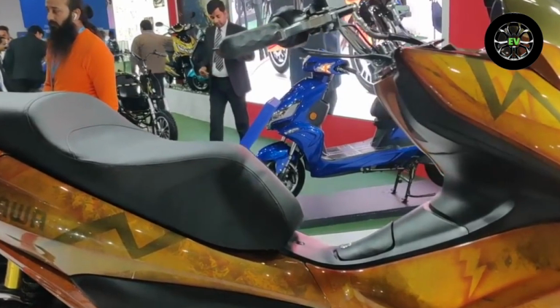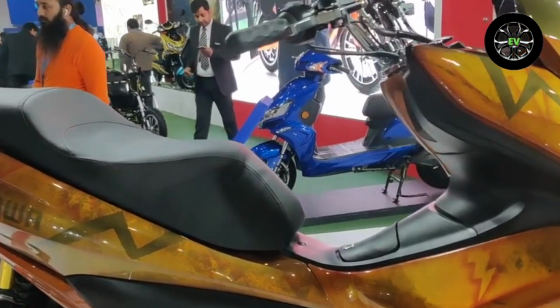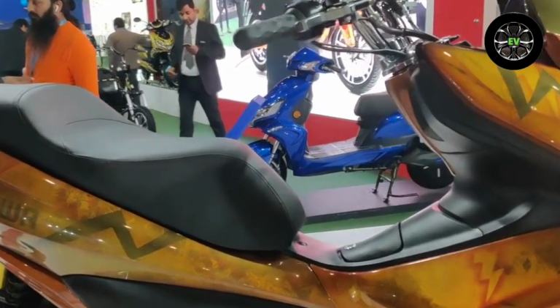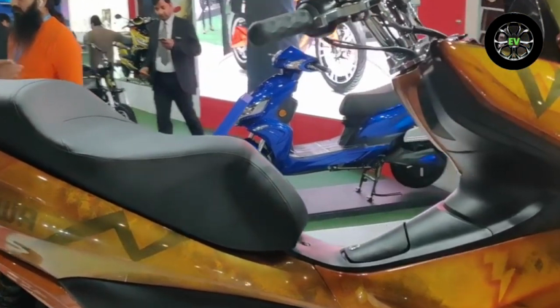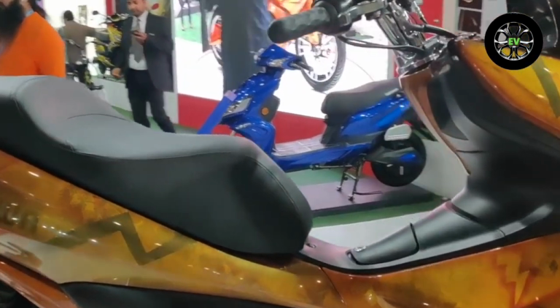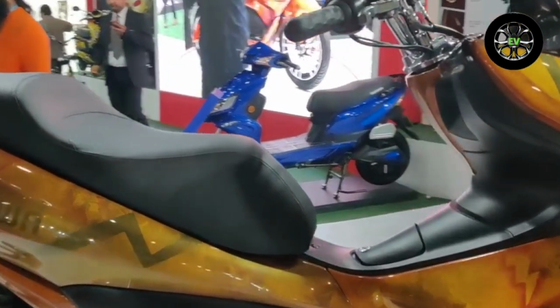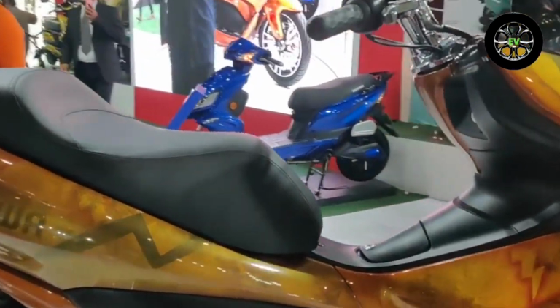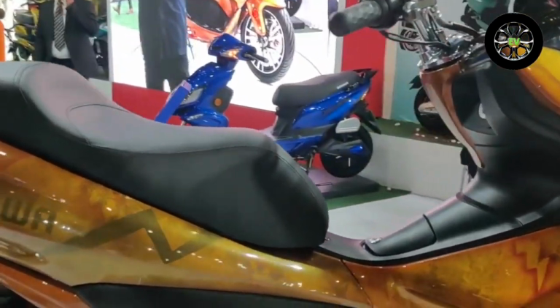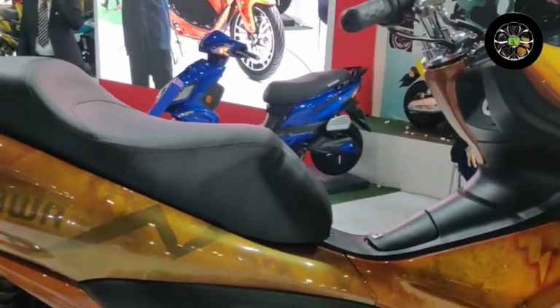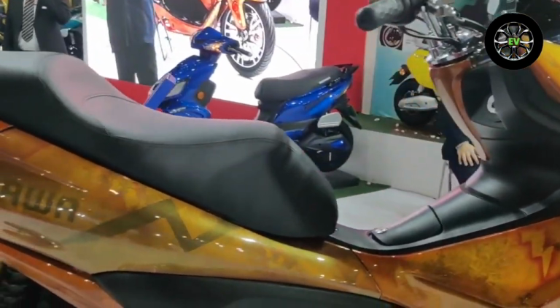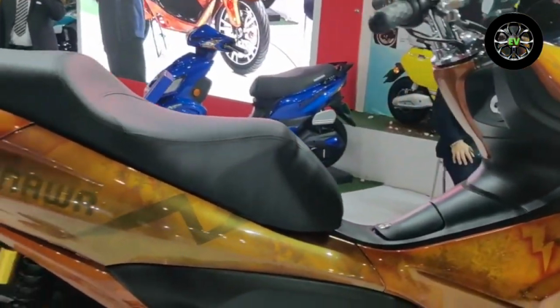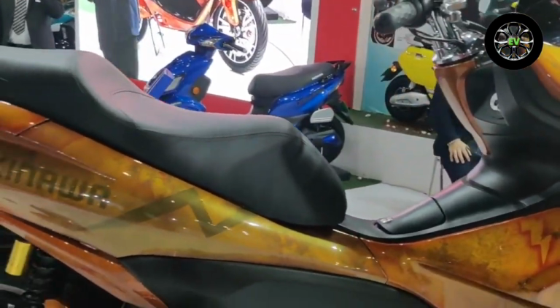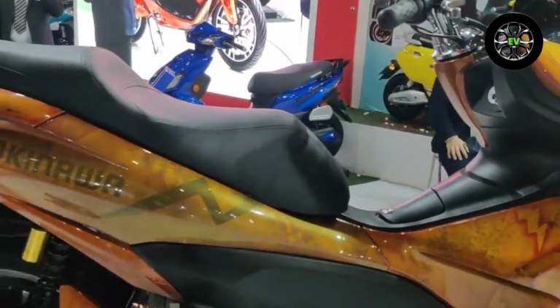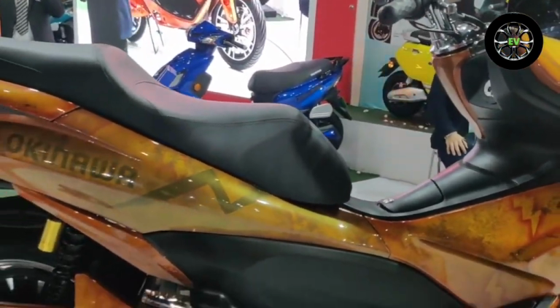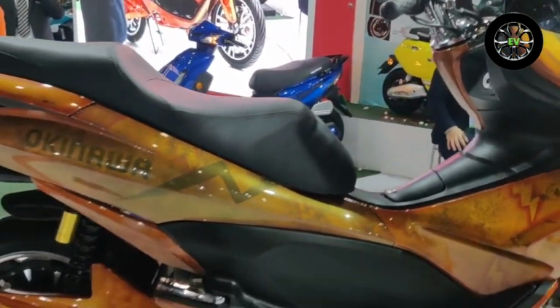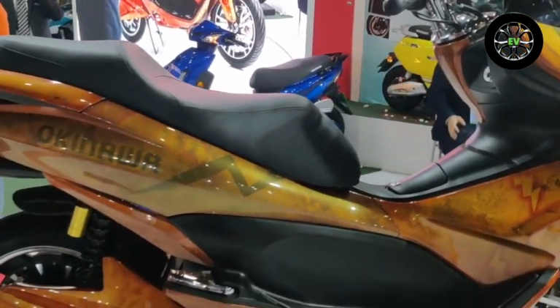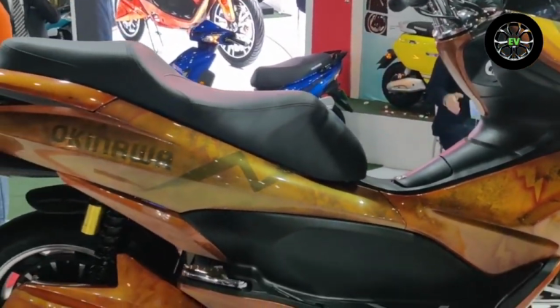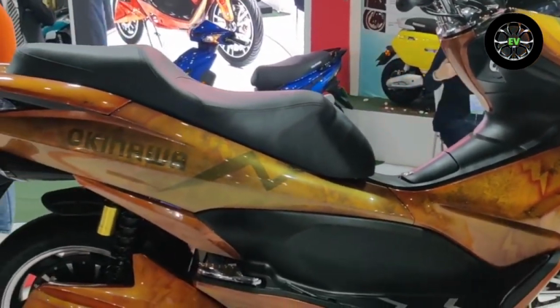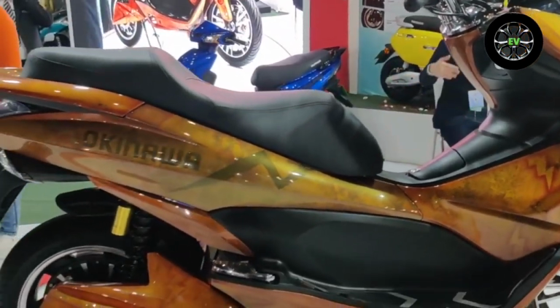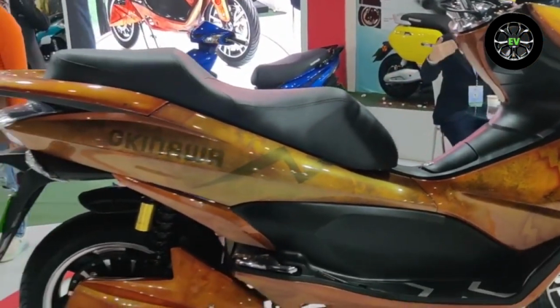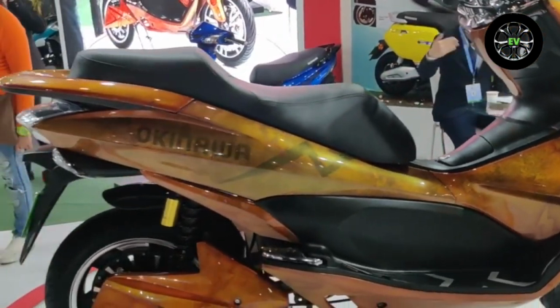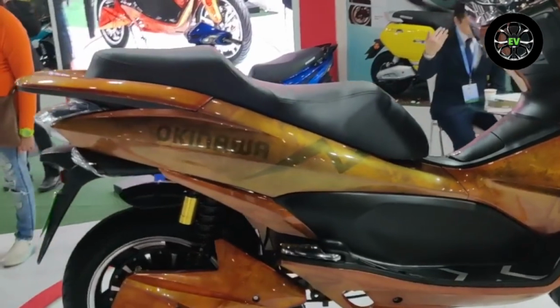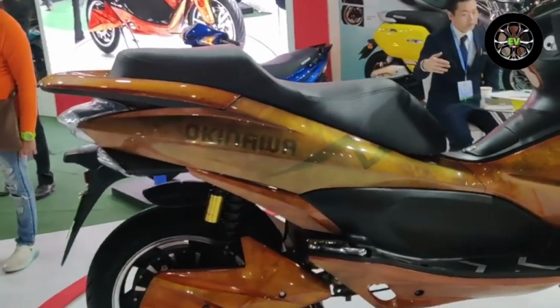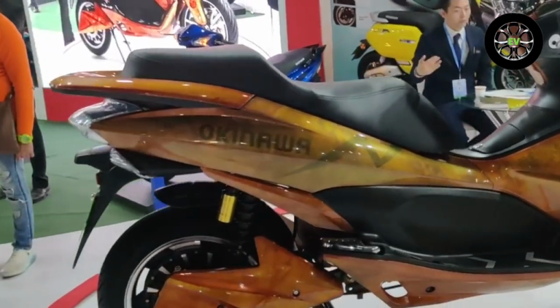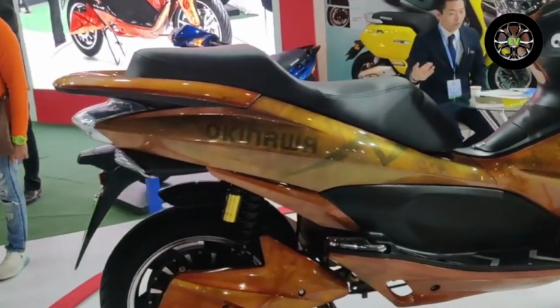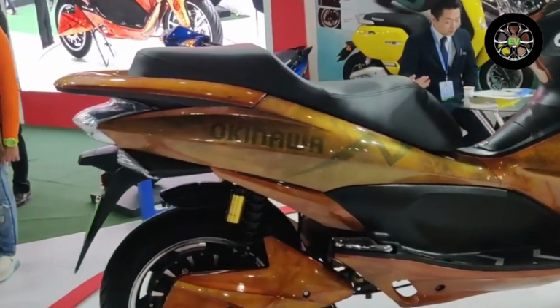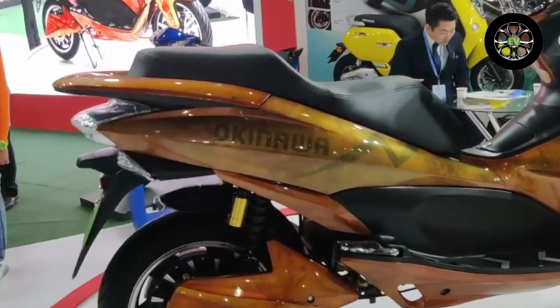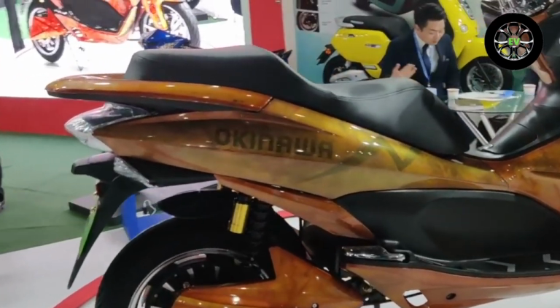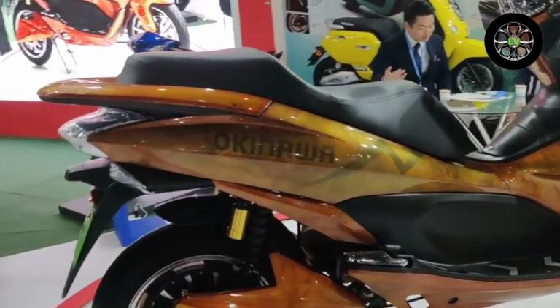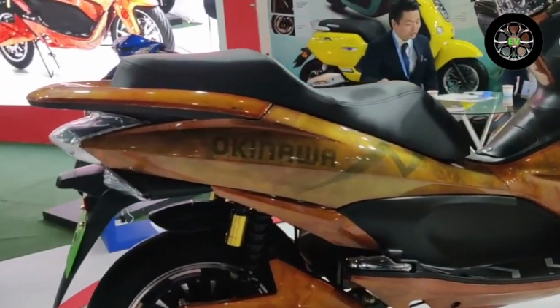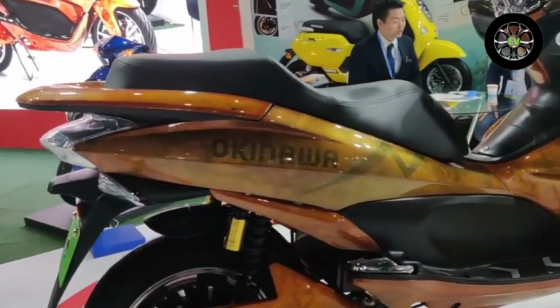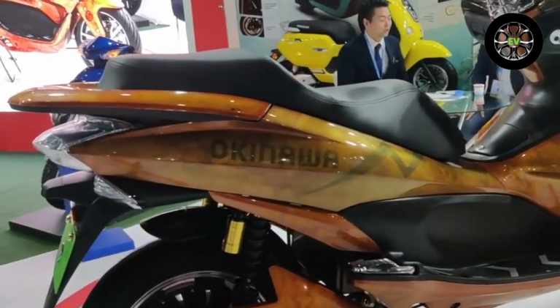The full battery range stands at 120 km as claimed by the company. It rides on large 14-inch sporting wheels with telescopic forks, dual shock absorbers, and disc brakes.